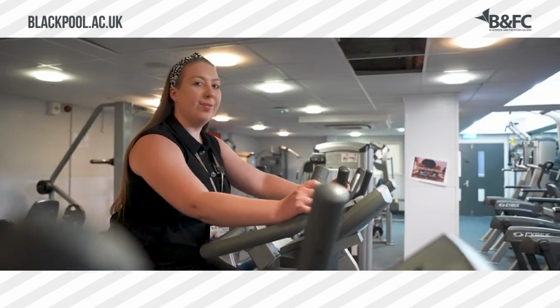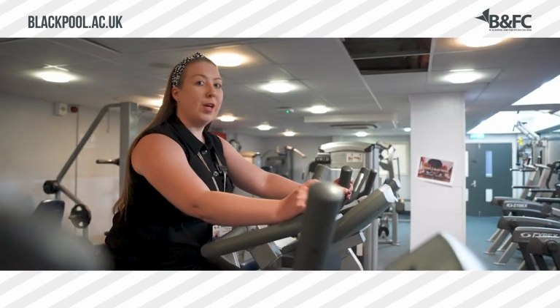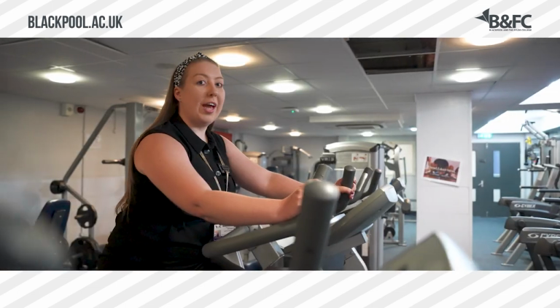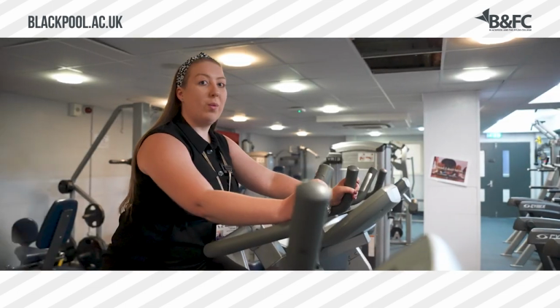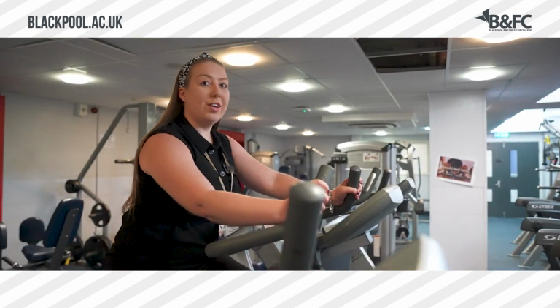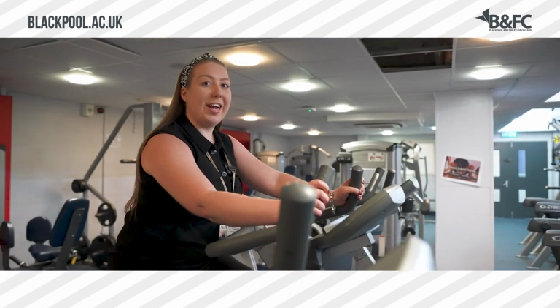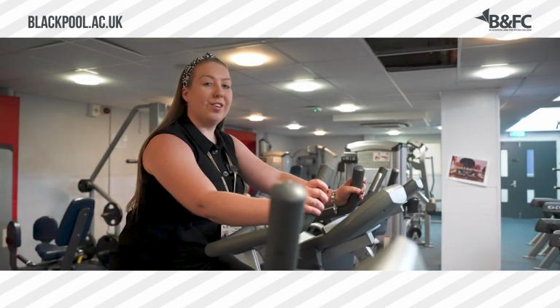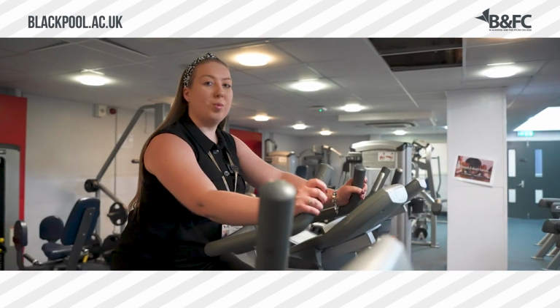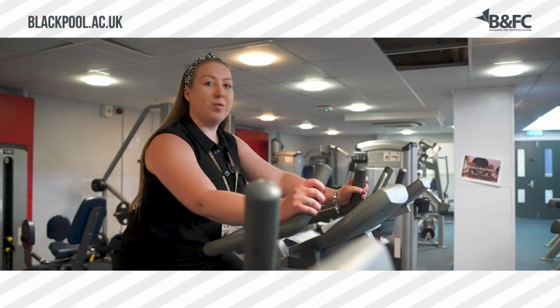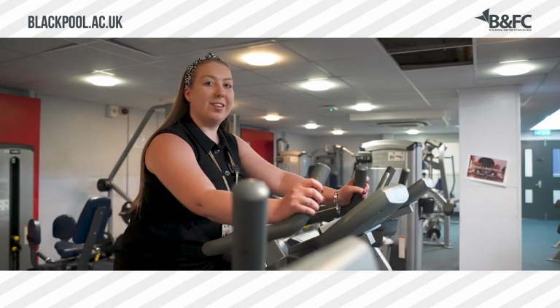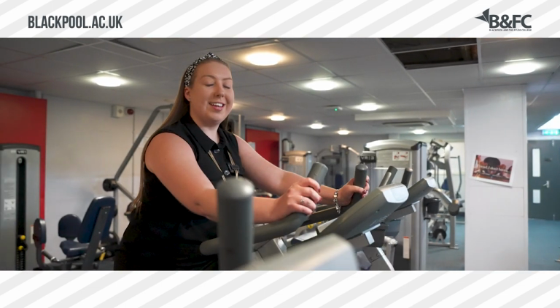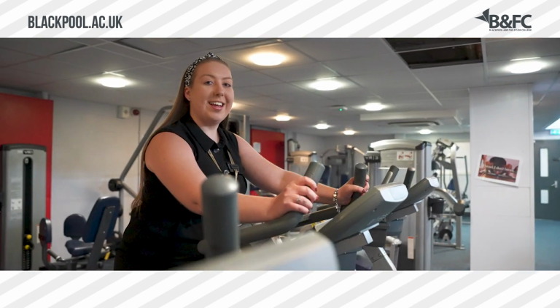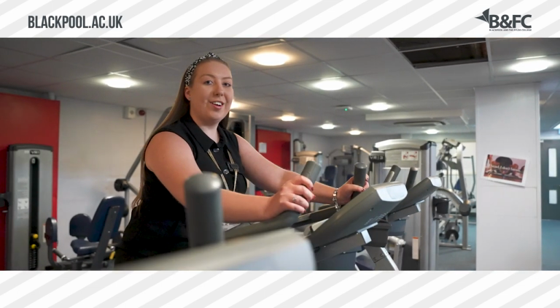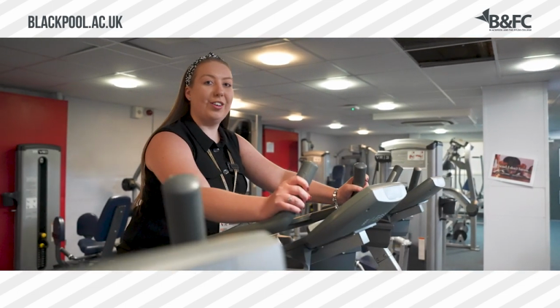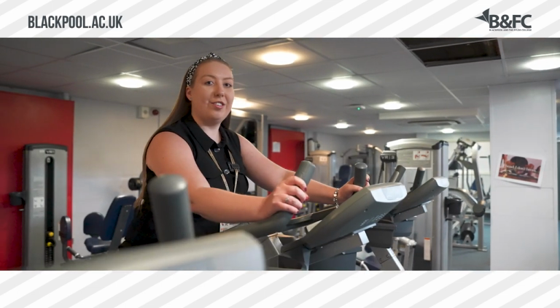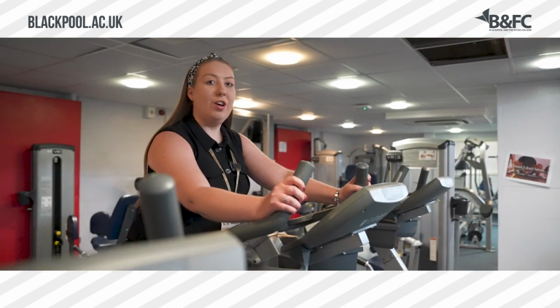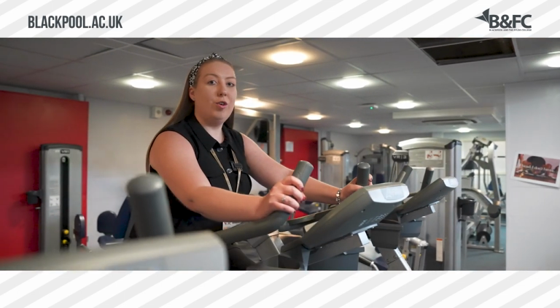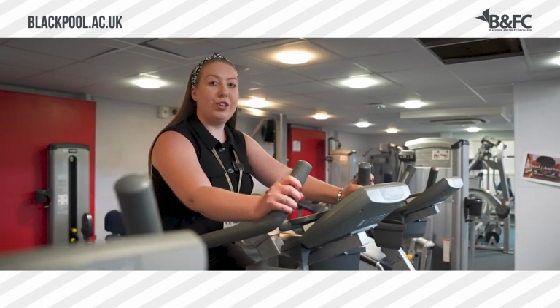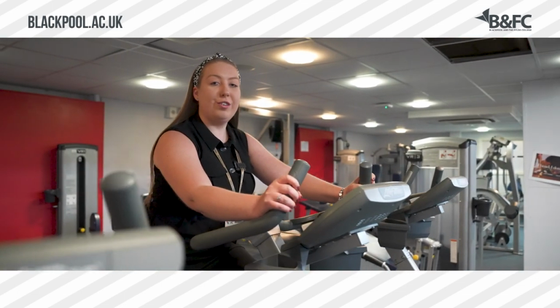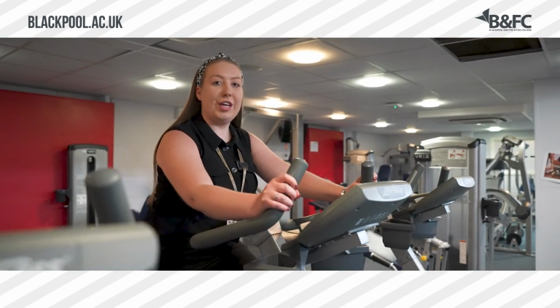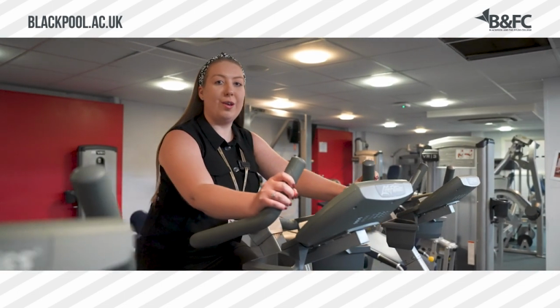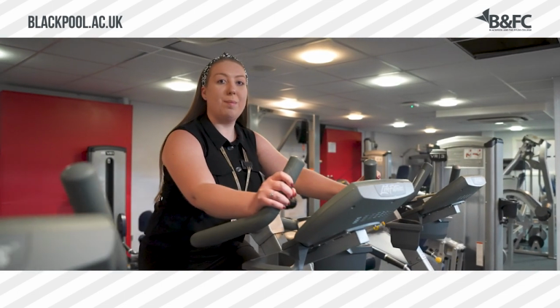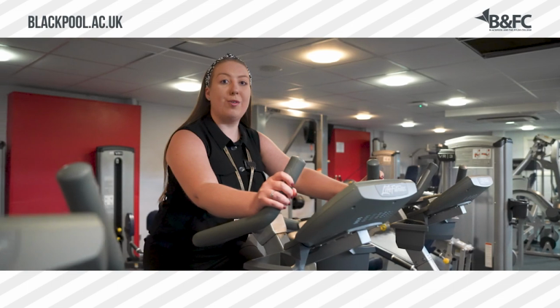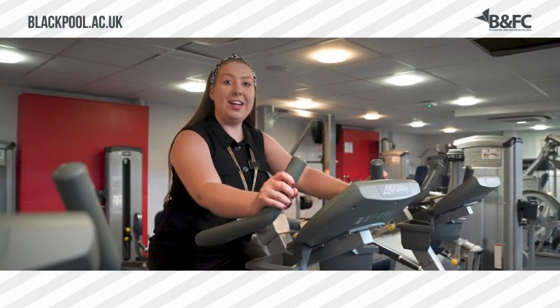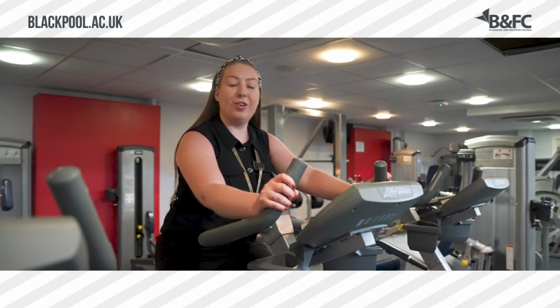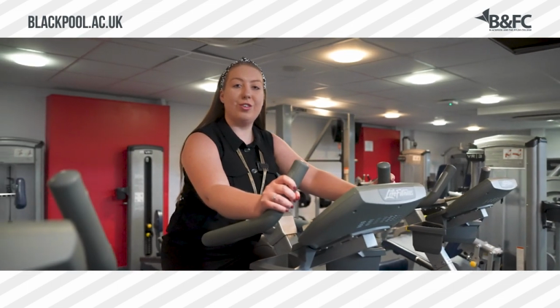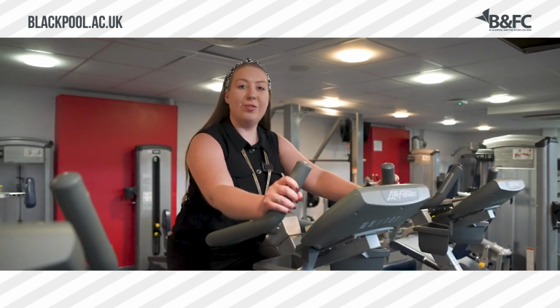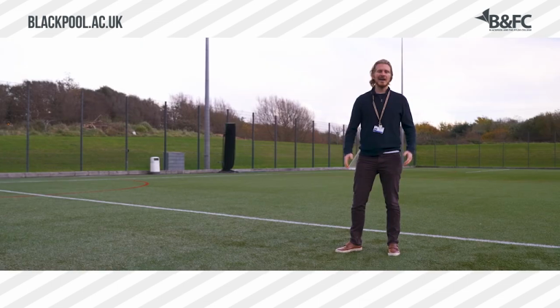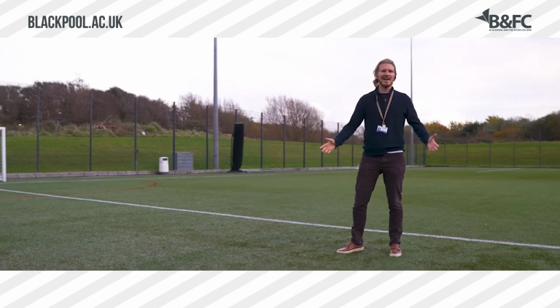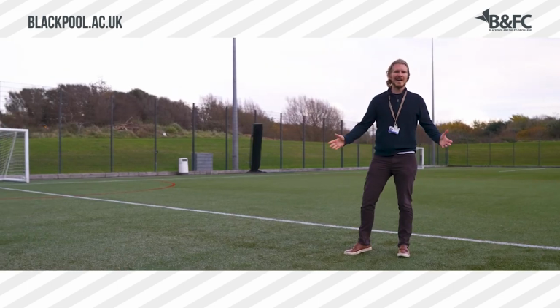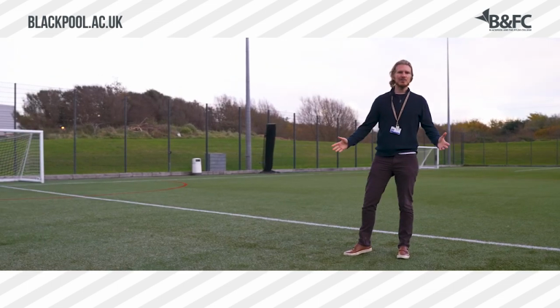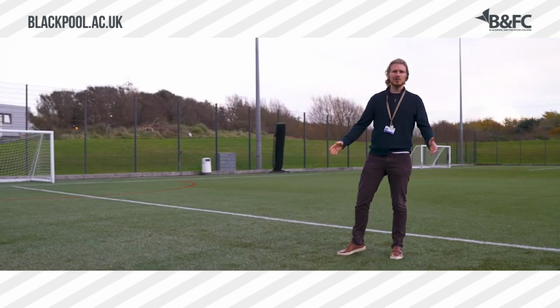We have a wide range of sports facilities for students to use both indoors and outdoors.